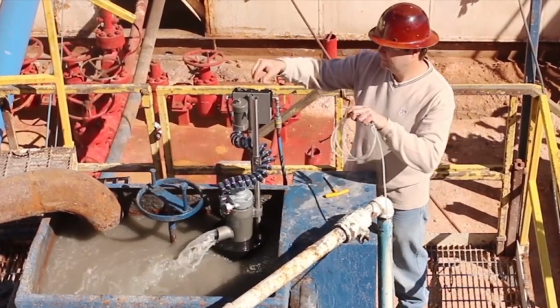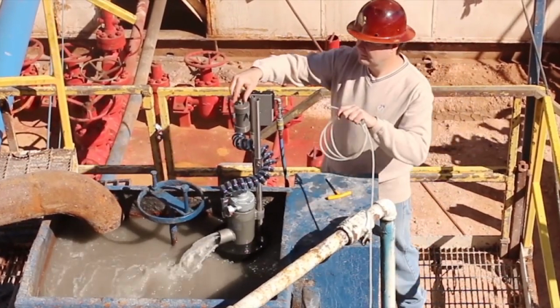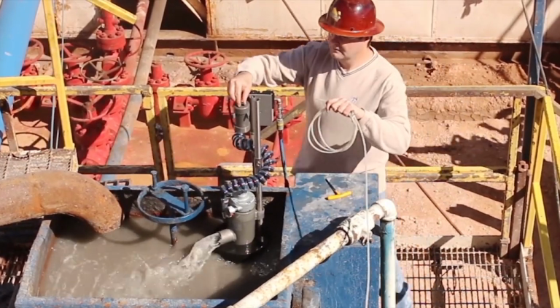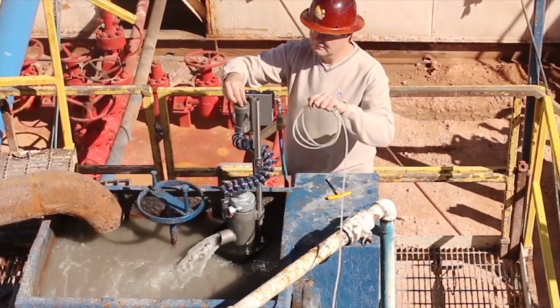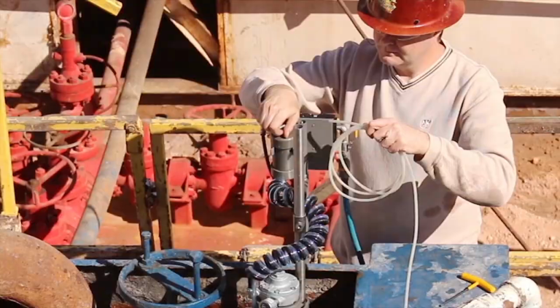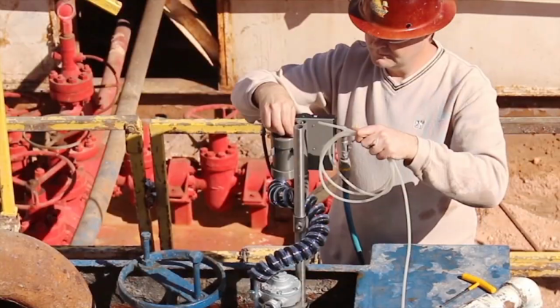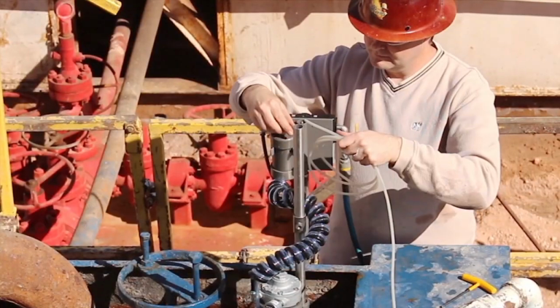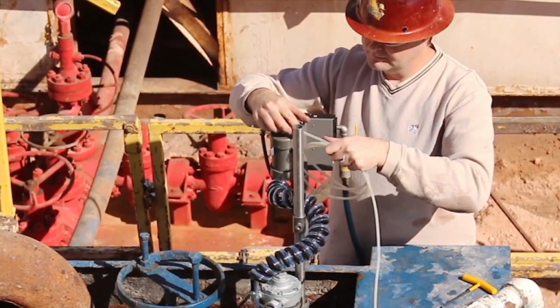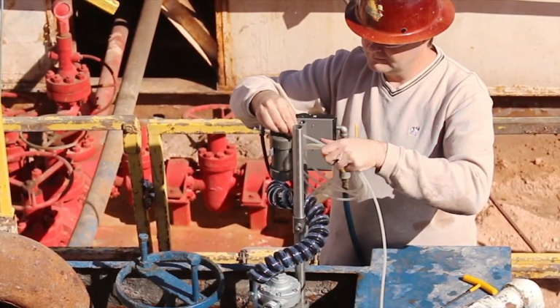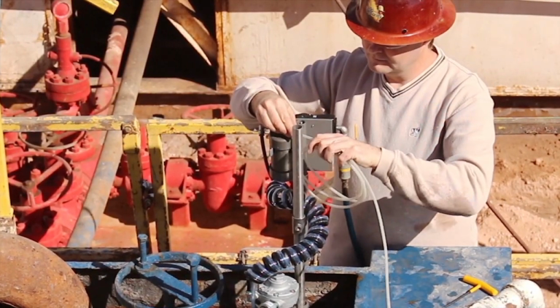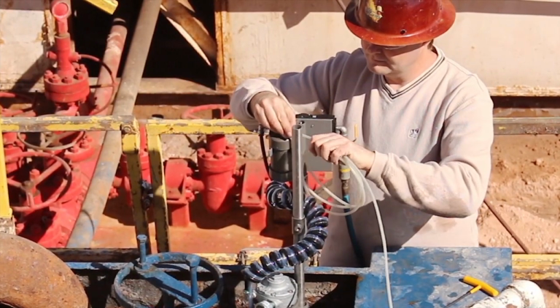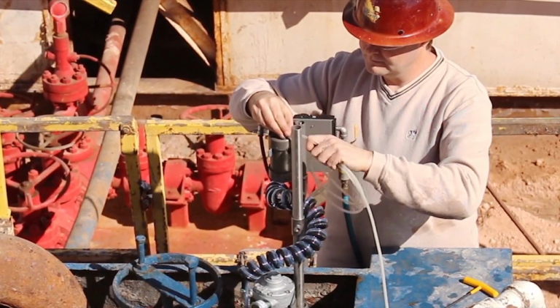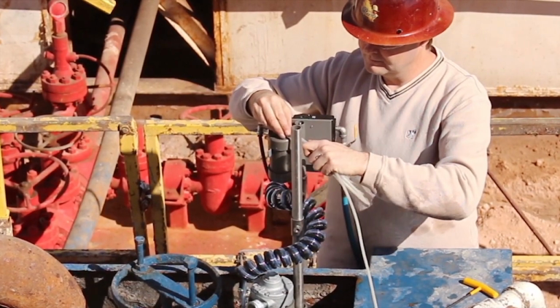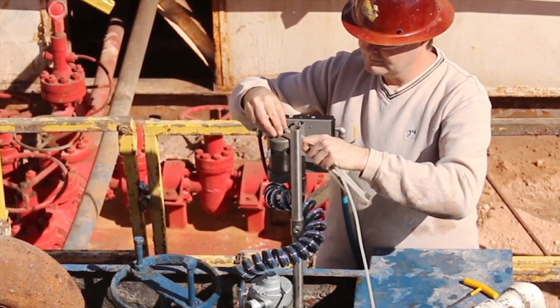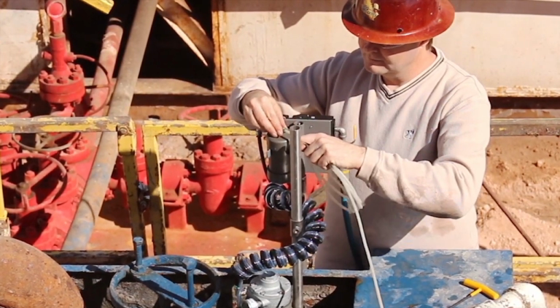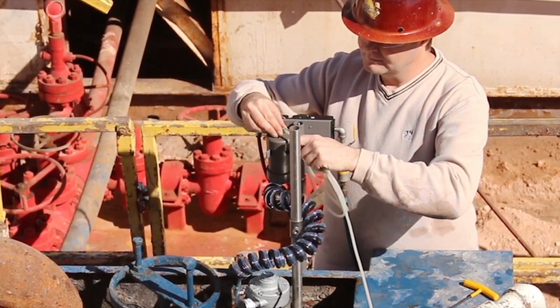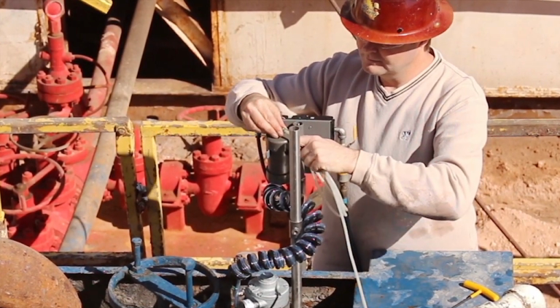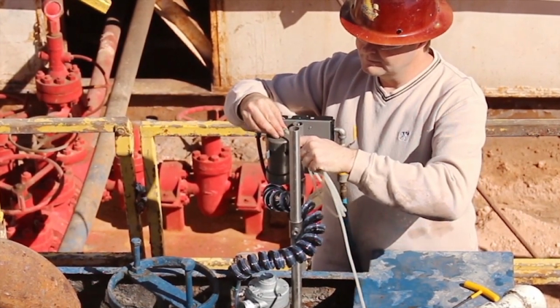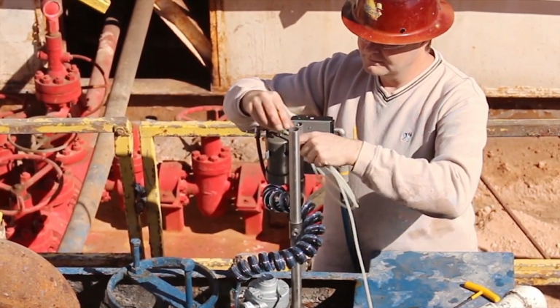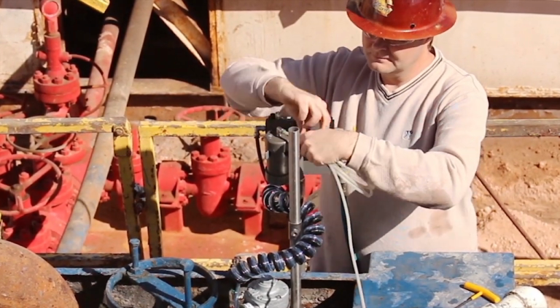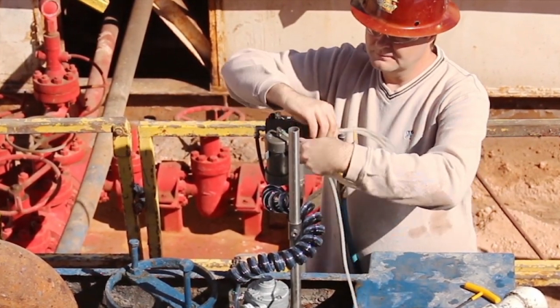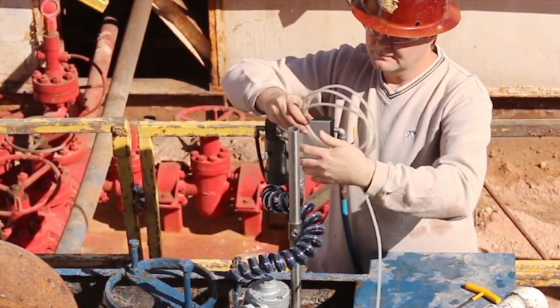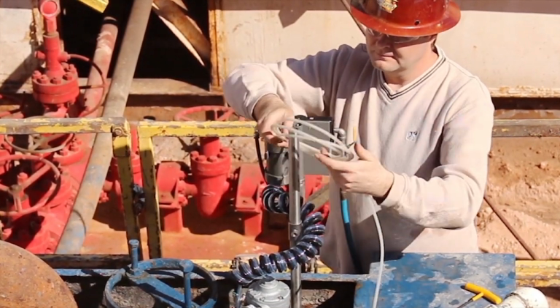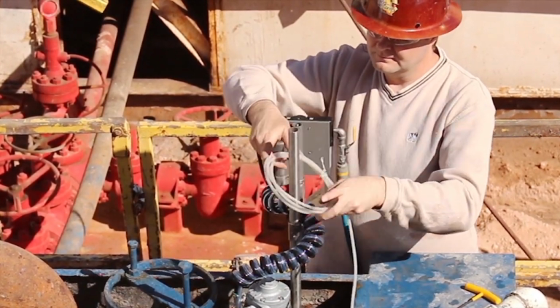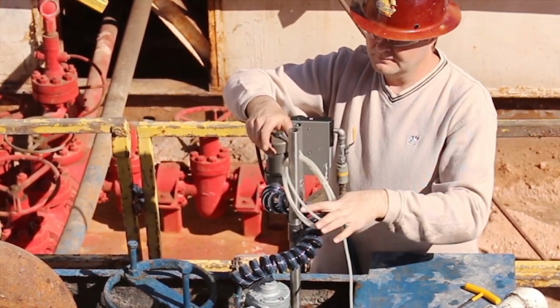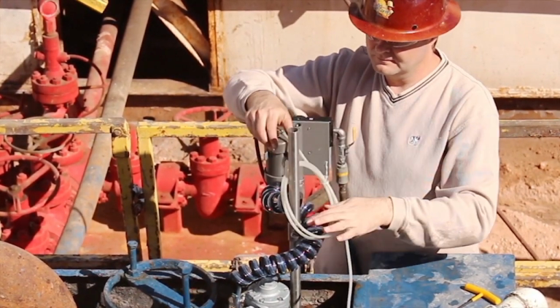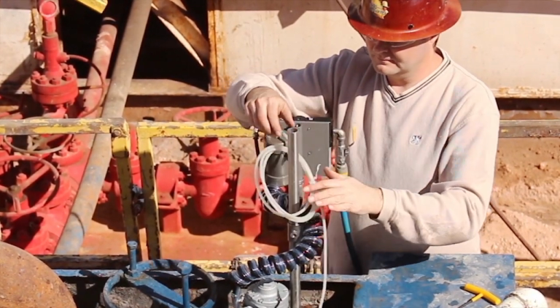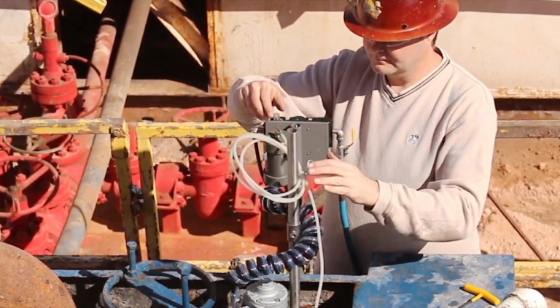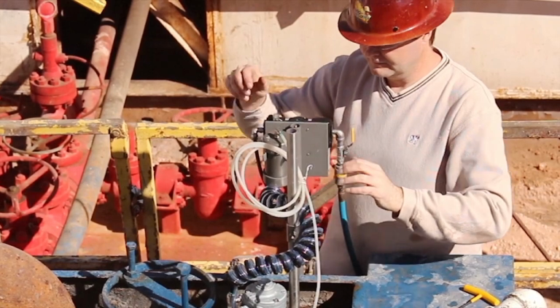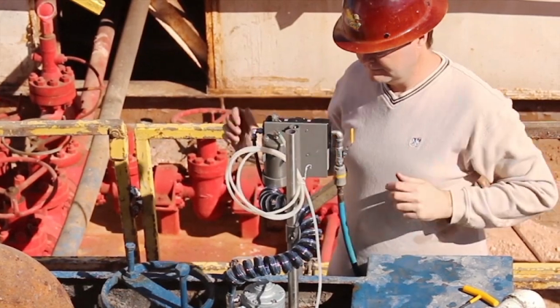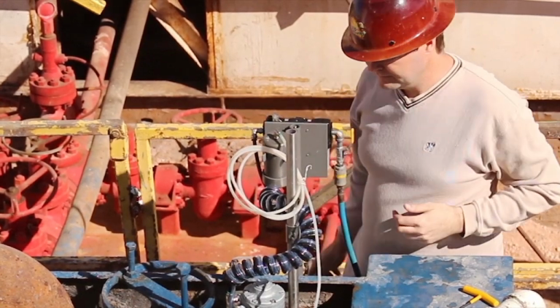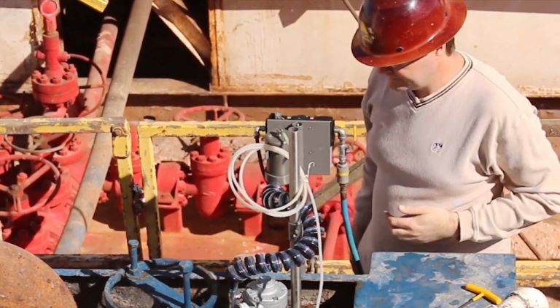Attach your sample line to the top of the riser quick connect, then give the agitator one last go over and you're done.